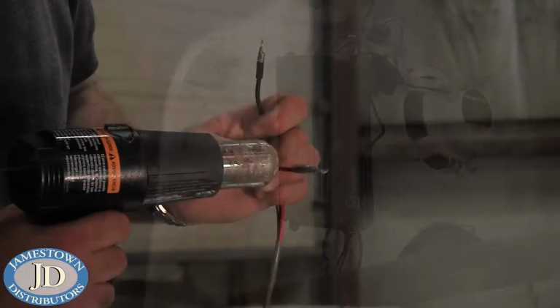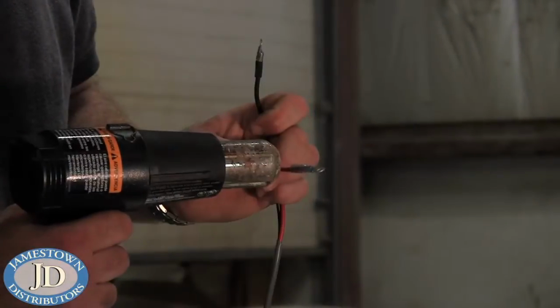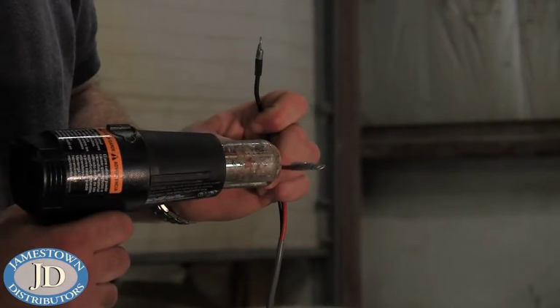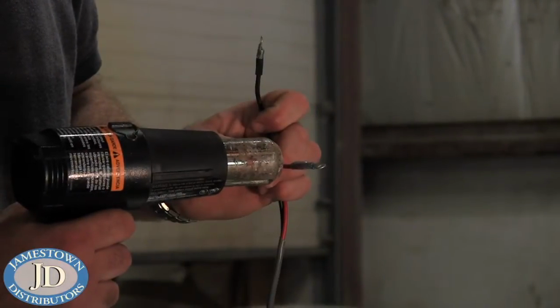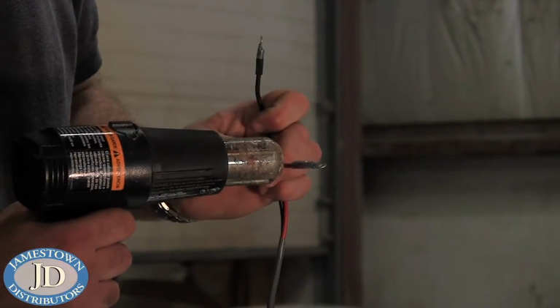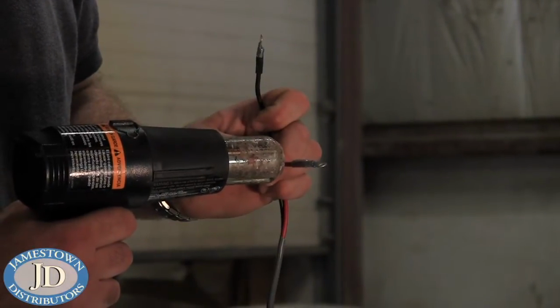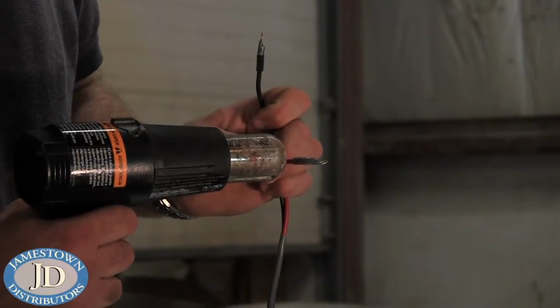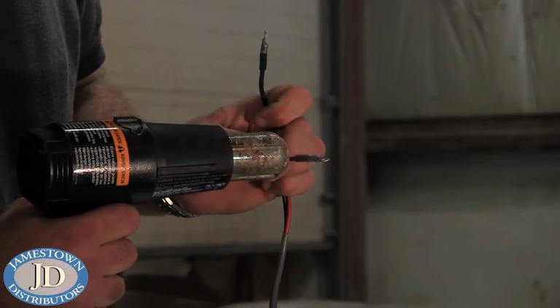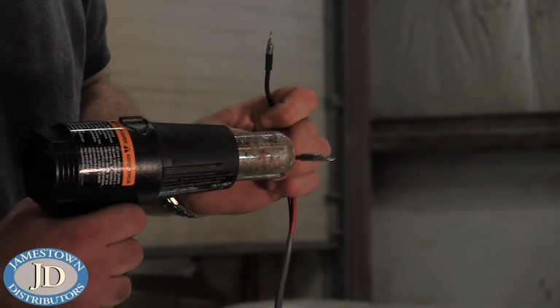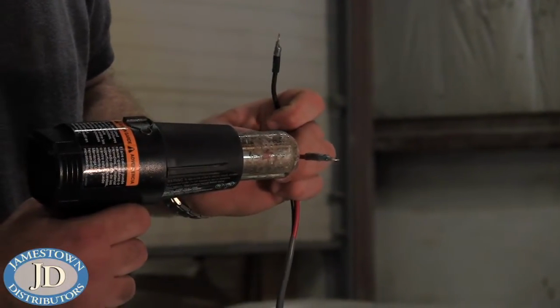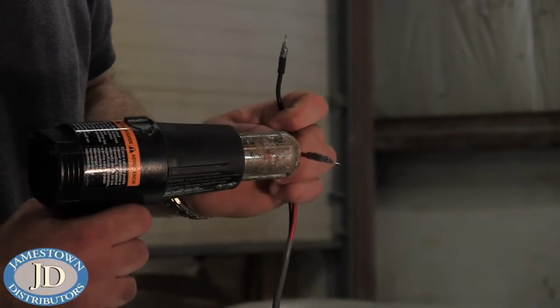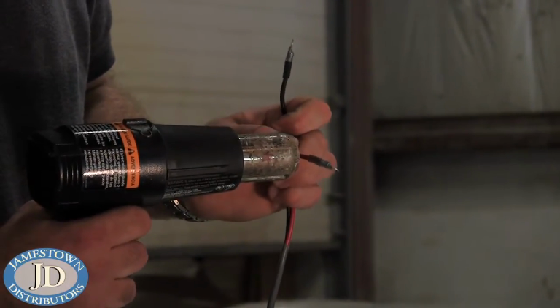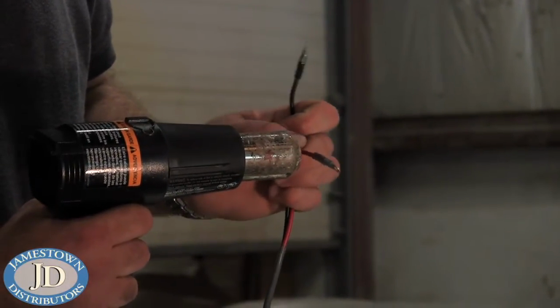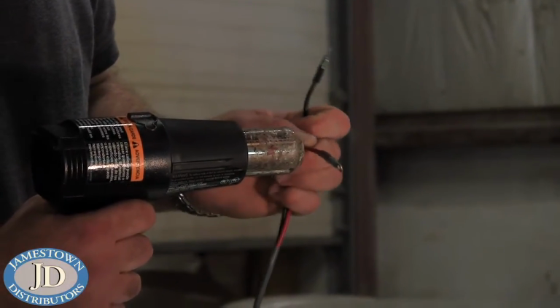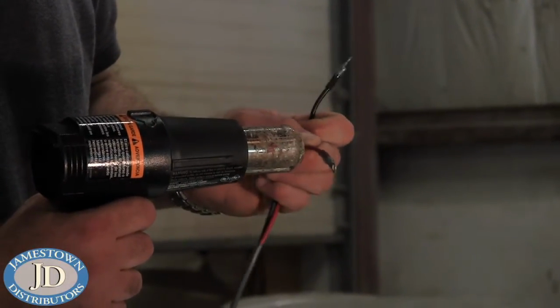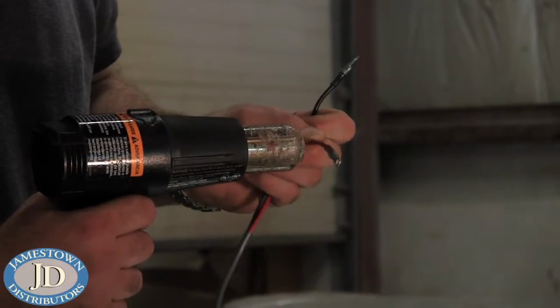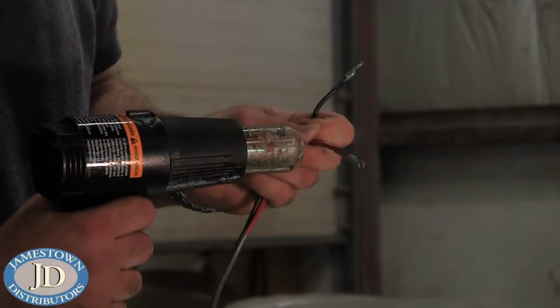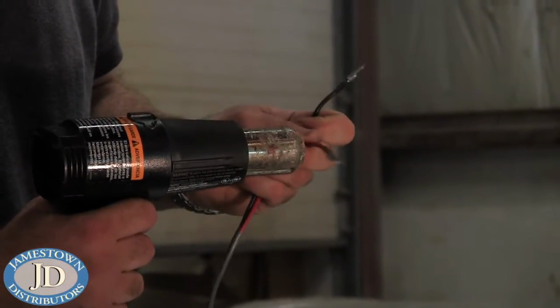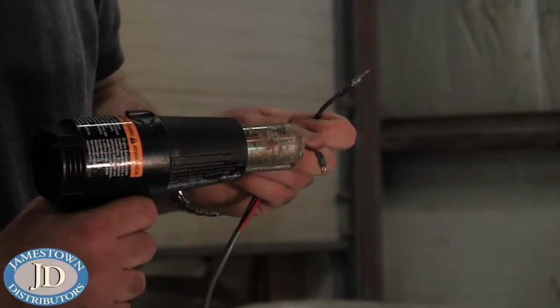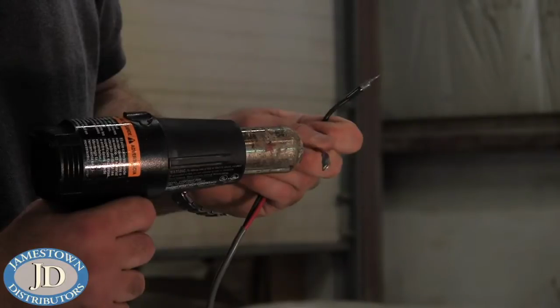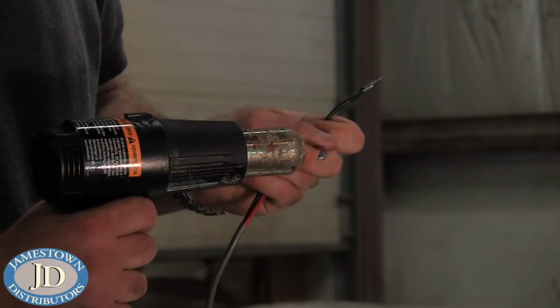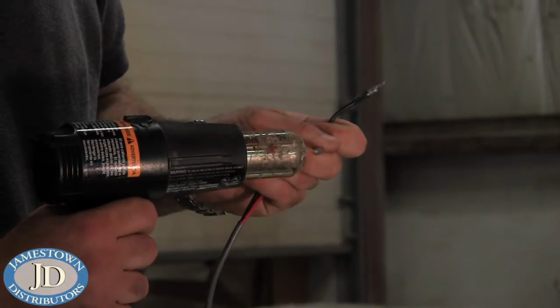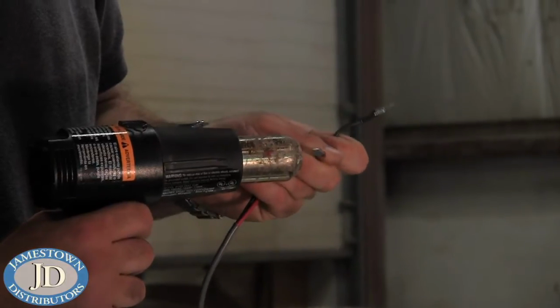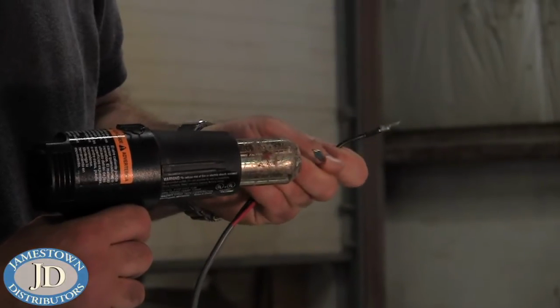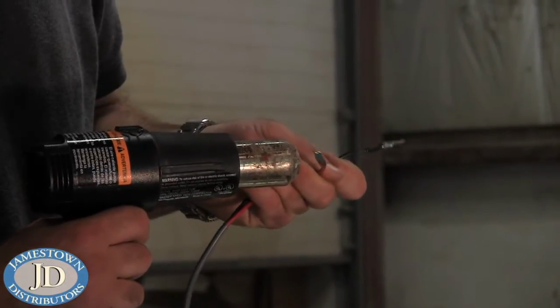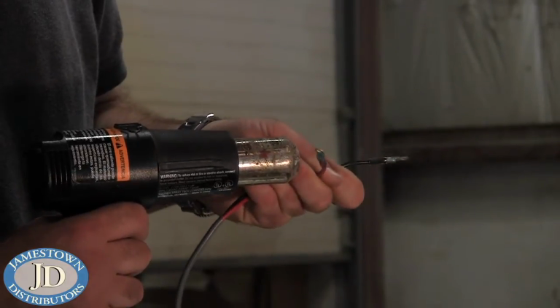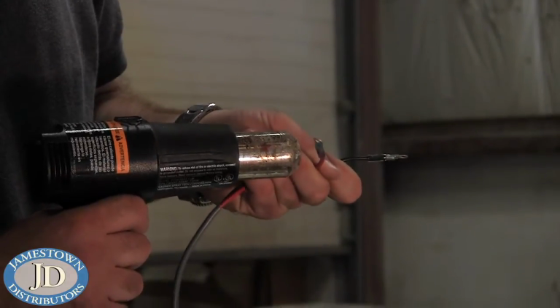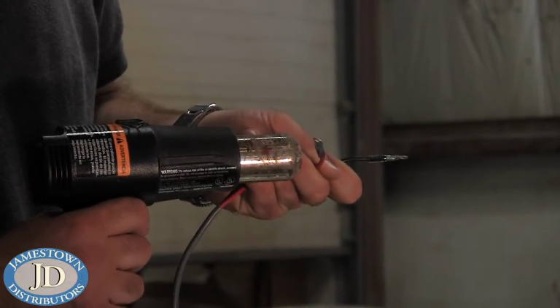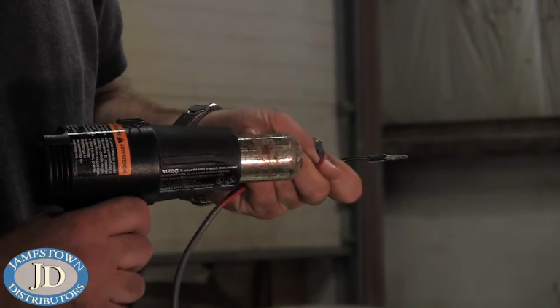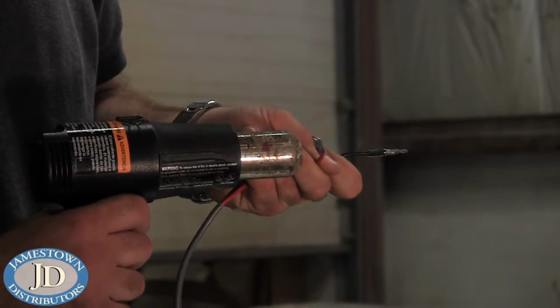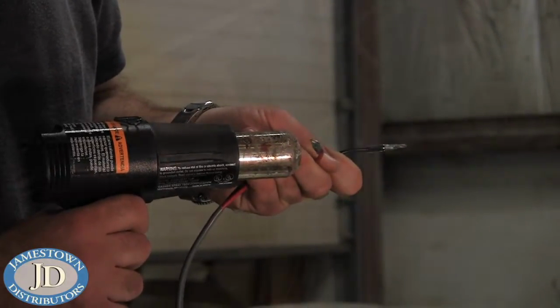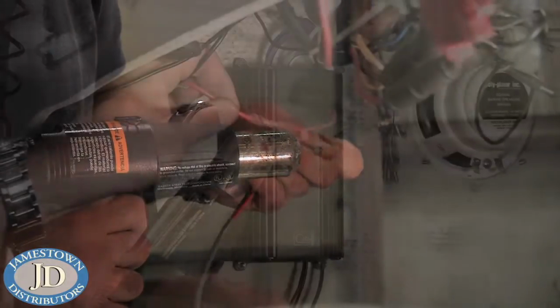Use heat shrink adhesive line terminals for the power and ground wires. If you are using the volume knob, the blue wire is not required.